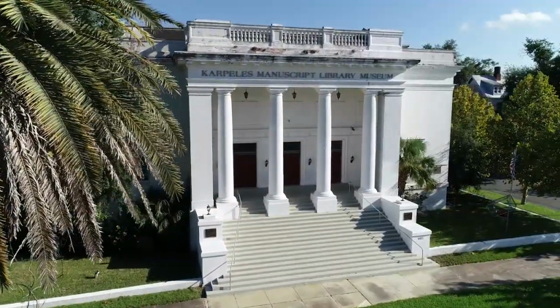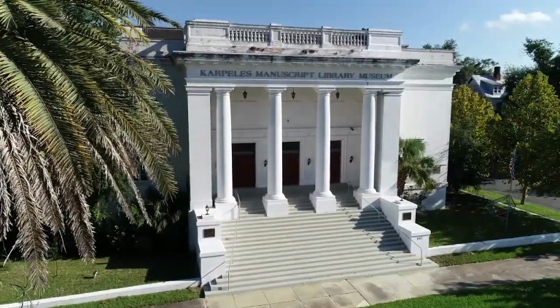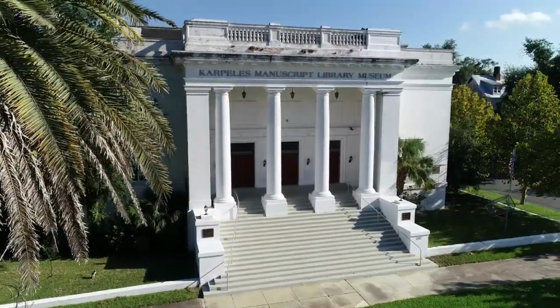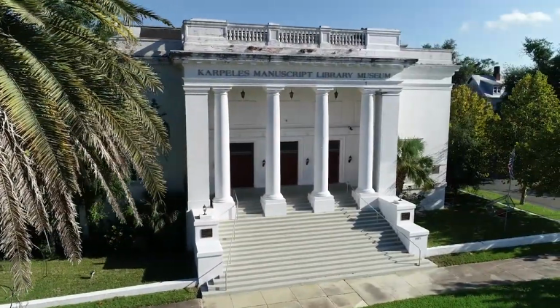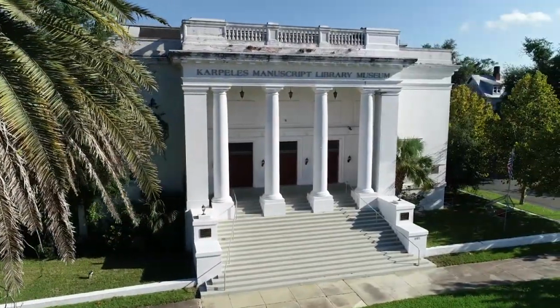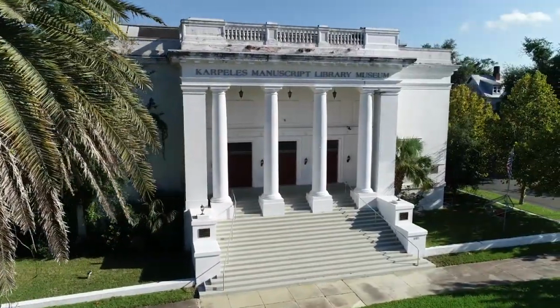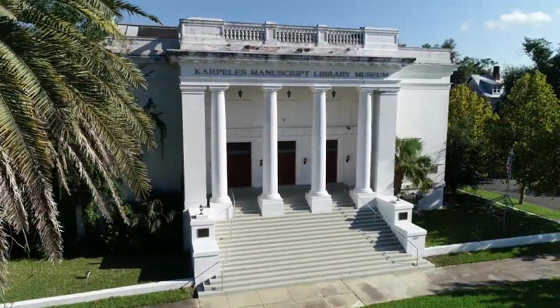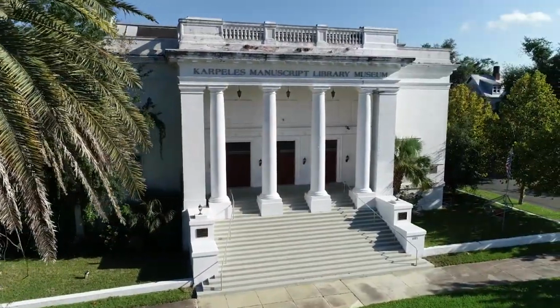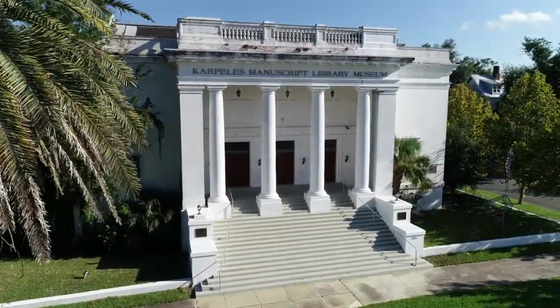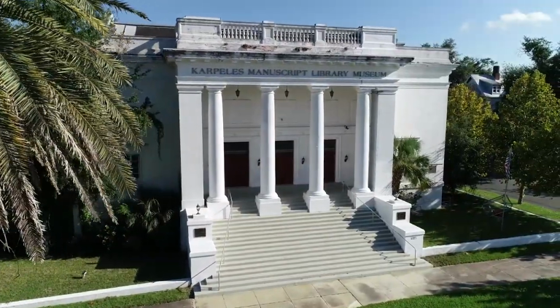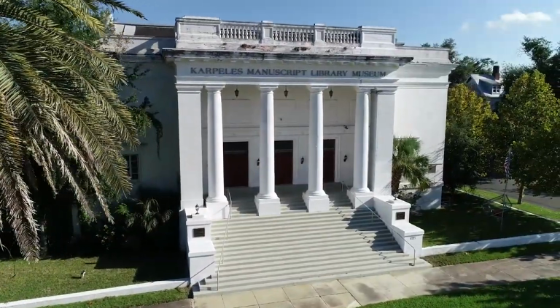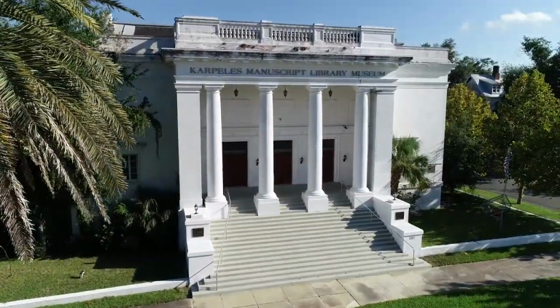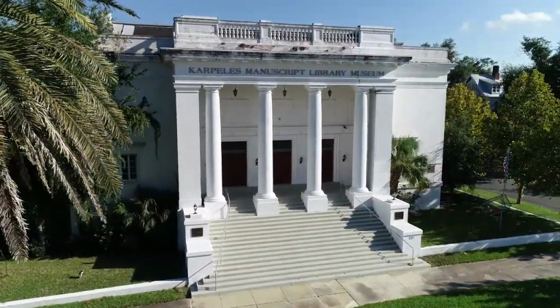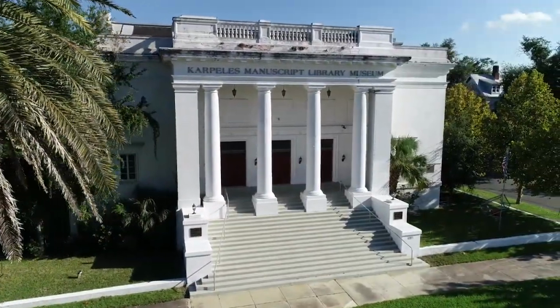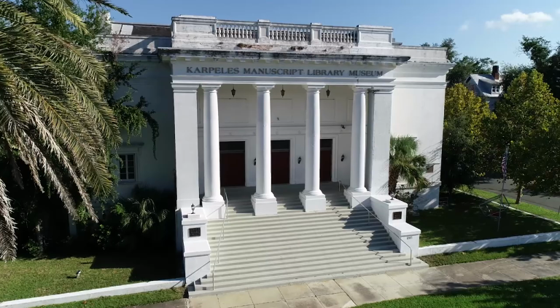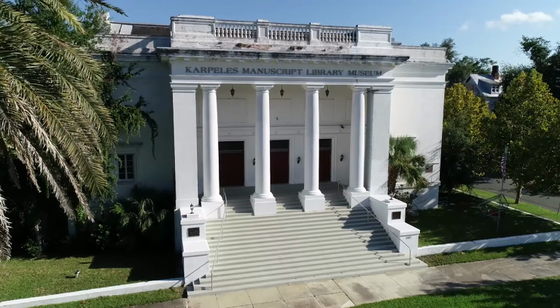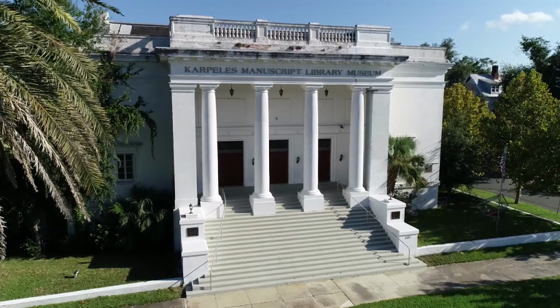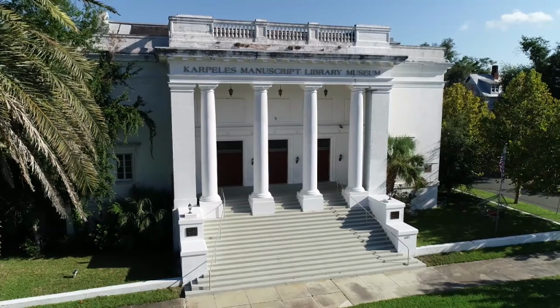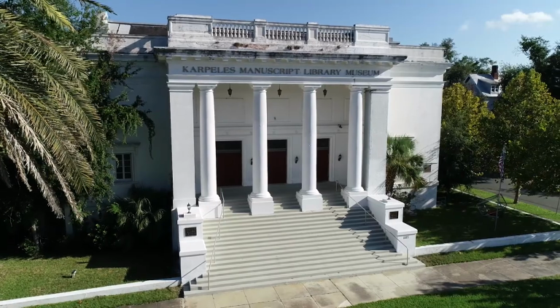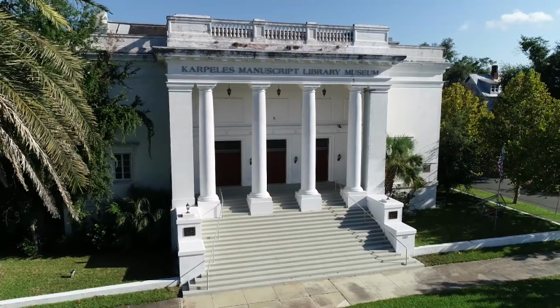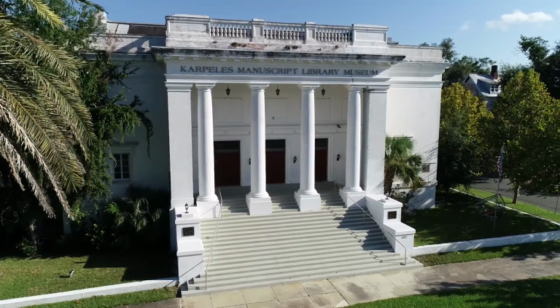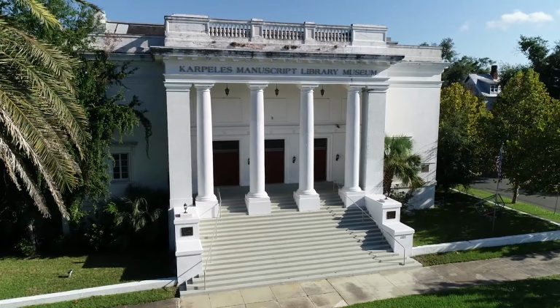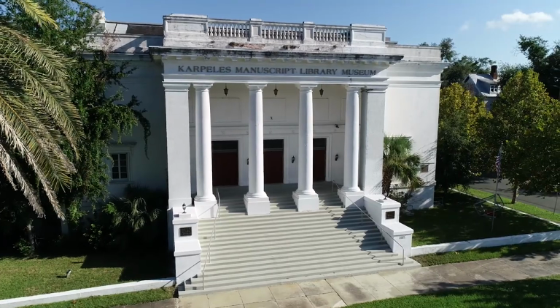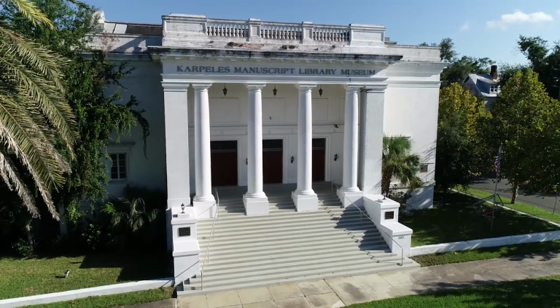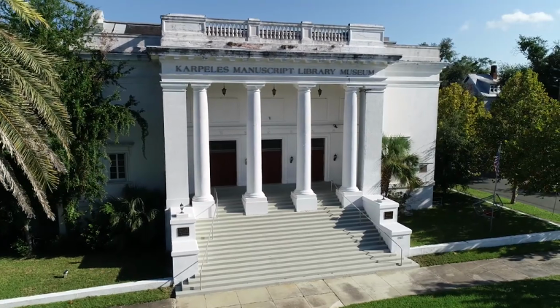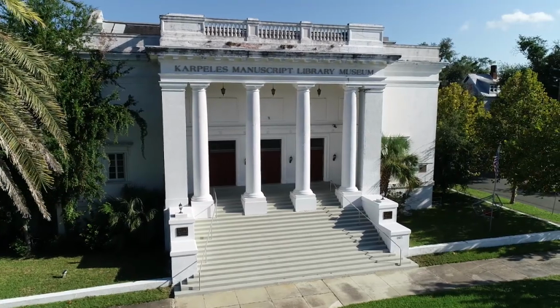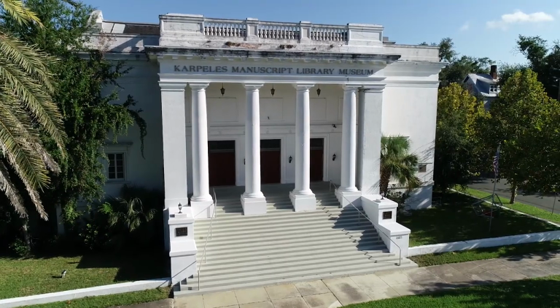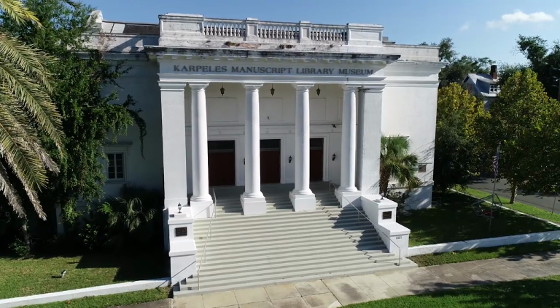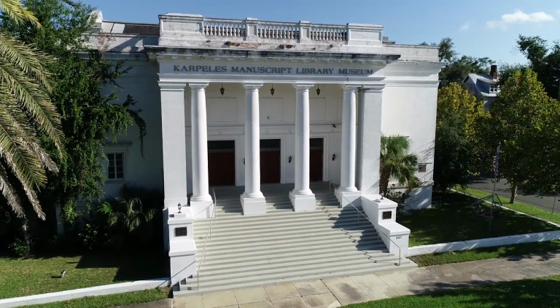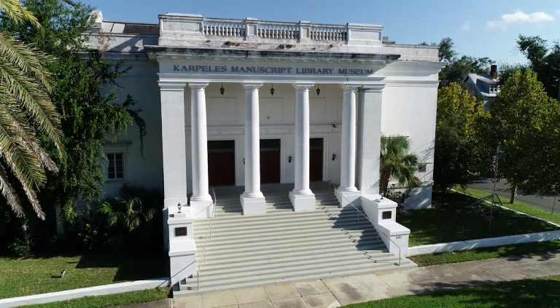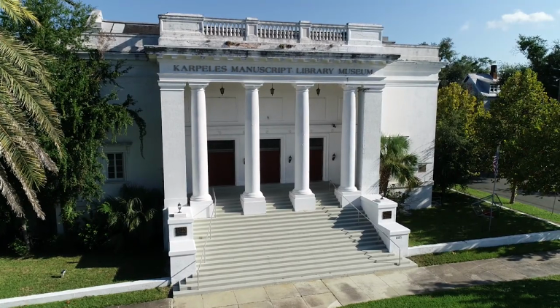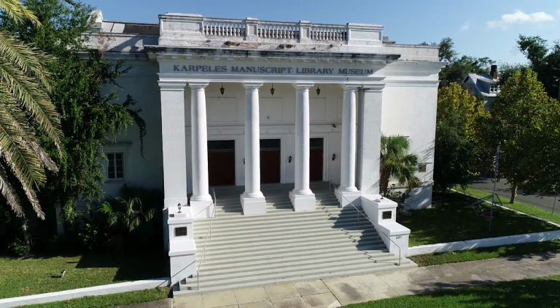I think that the appeal of the building was just the neoclassical design. It just looked like the kind of building that would house historical manuscripts.